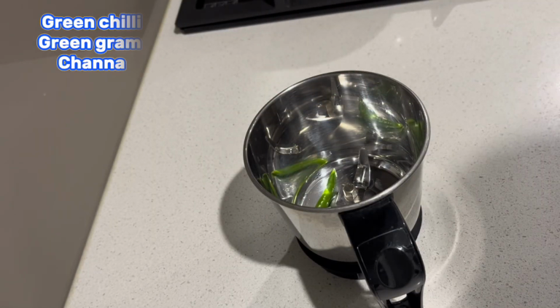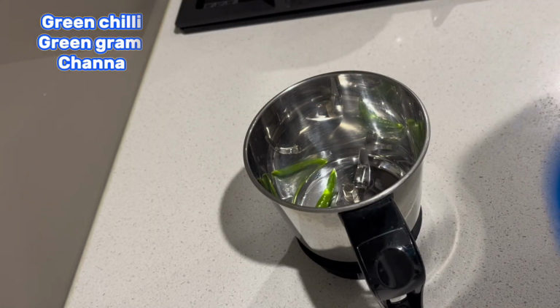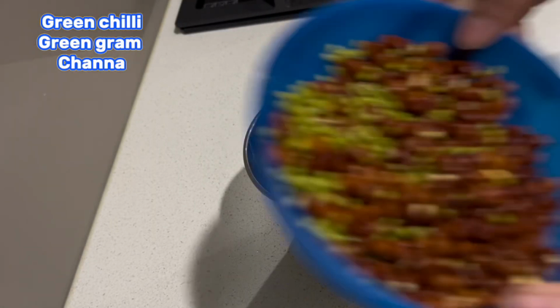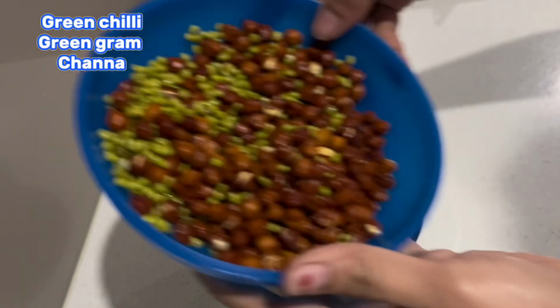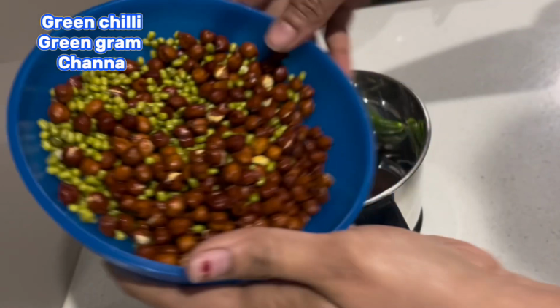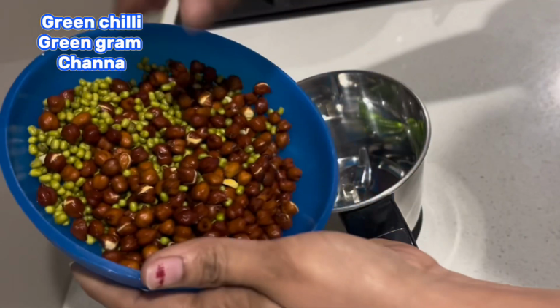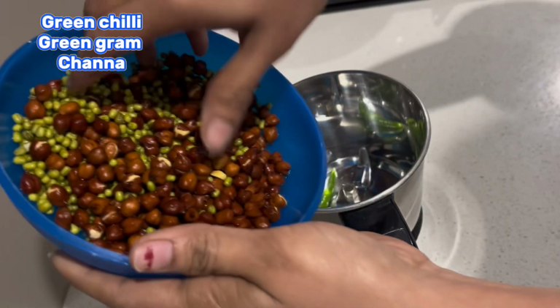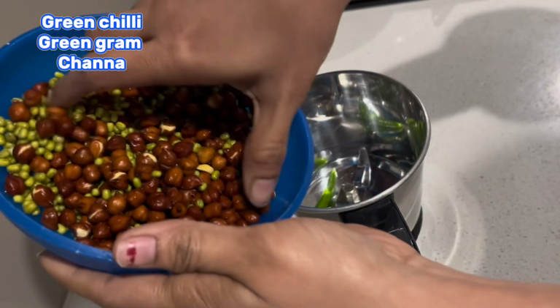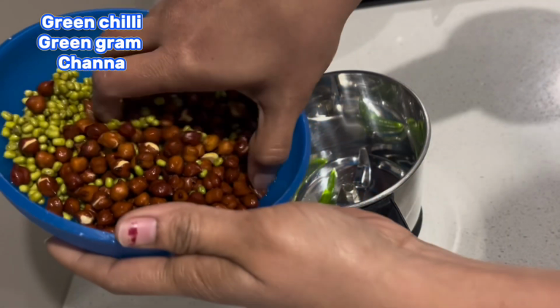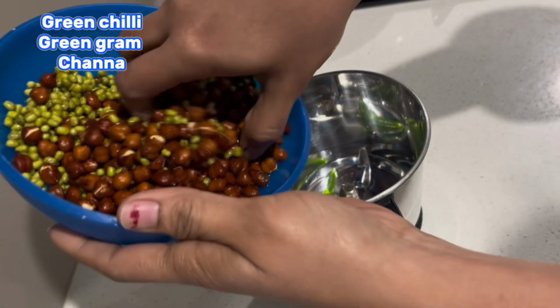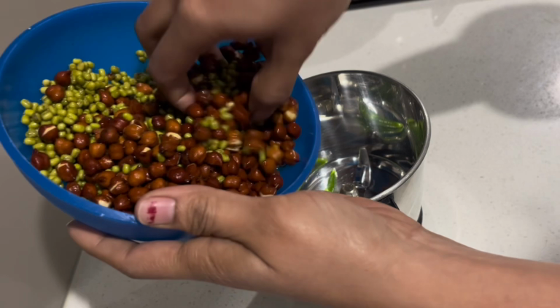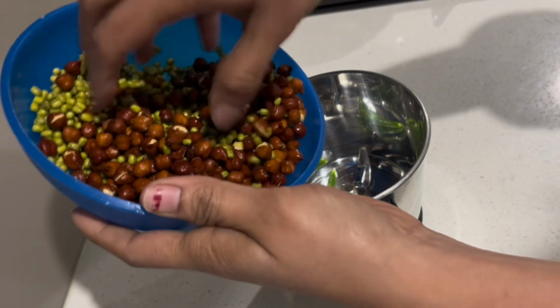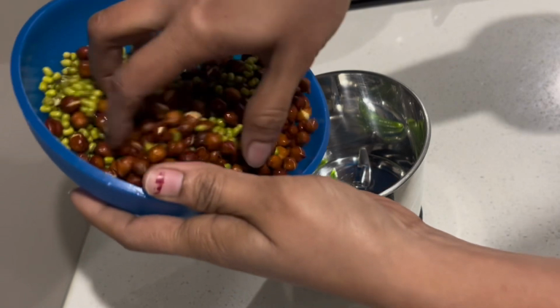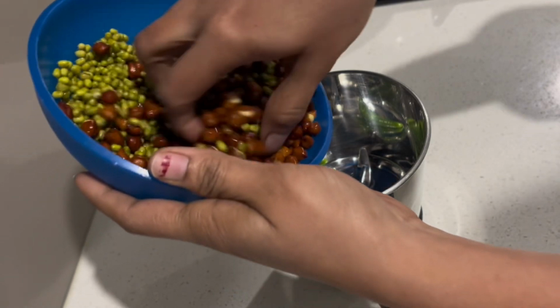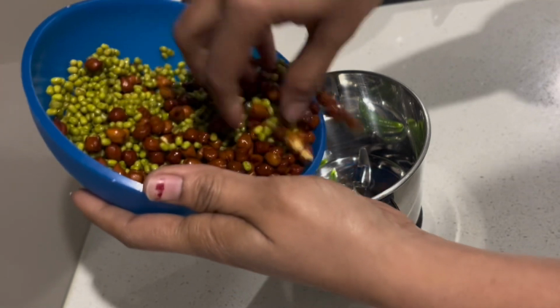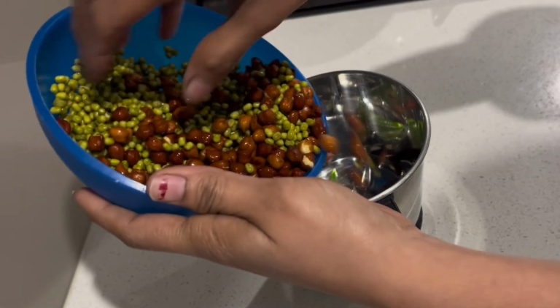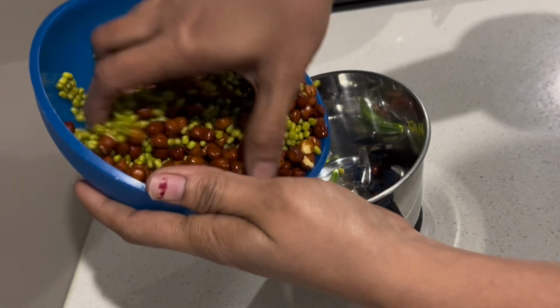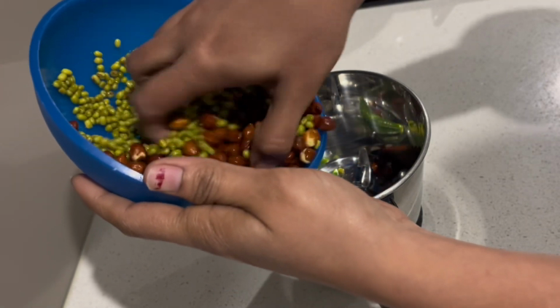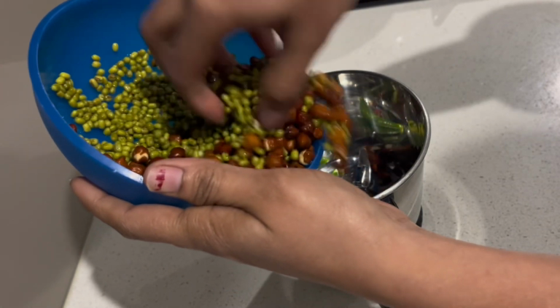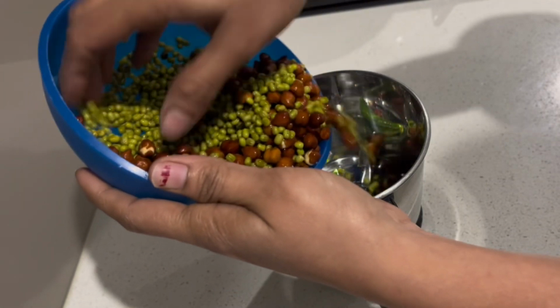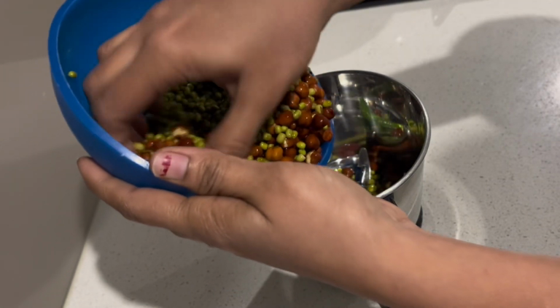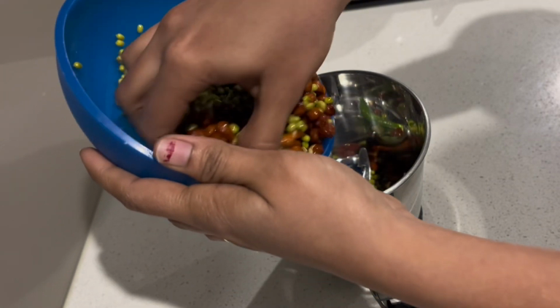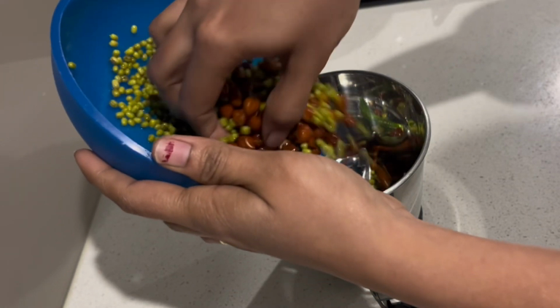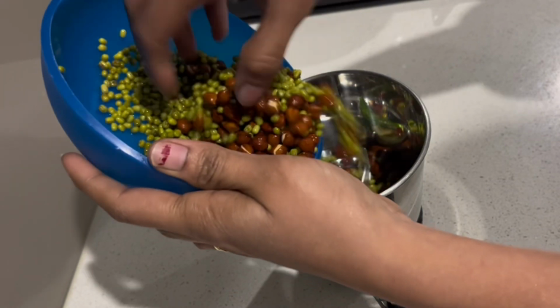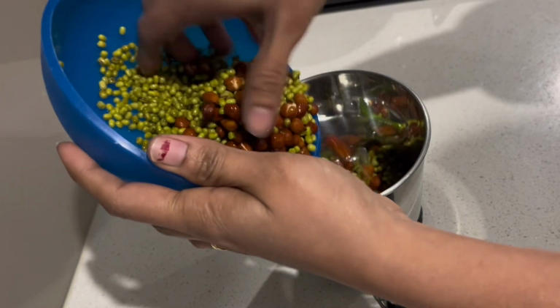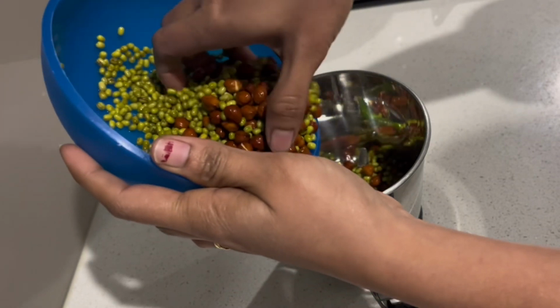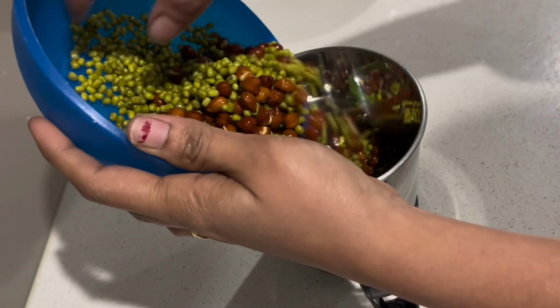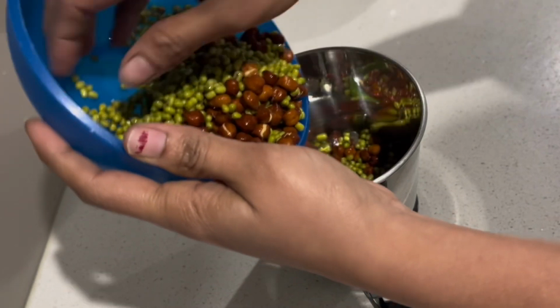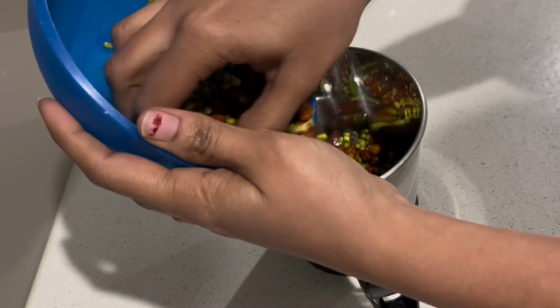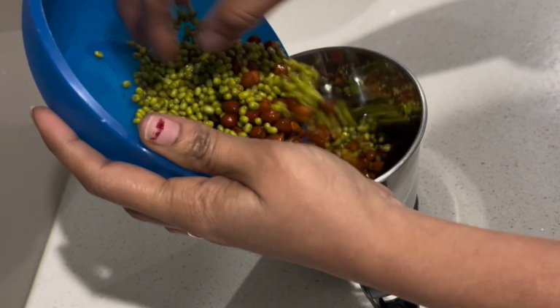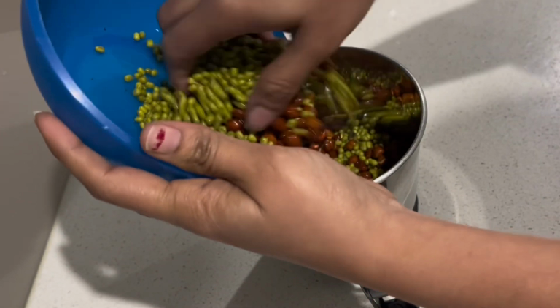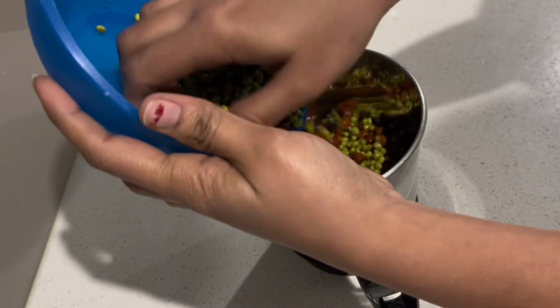If you are eating the sprouts, you will be eating the sprouts.